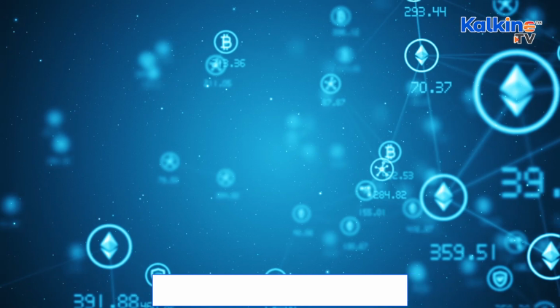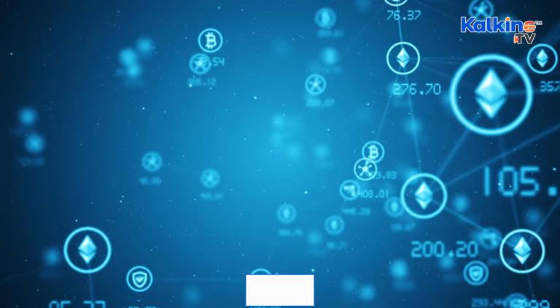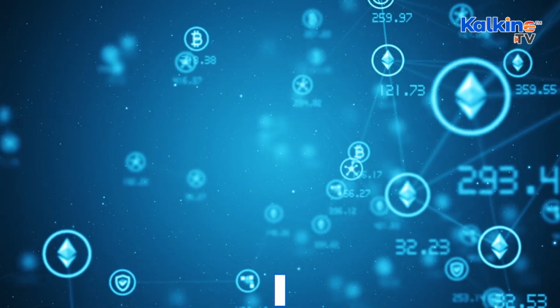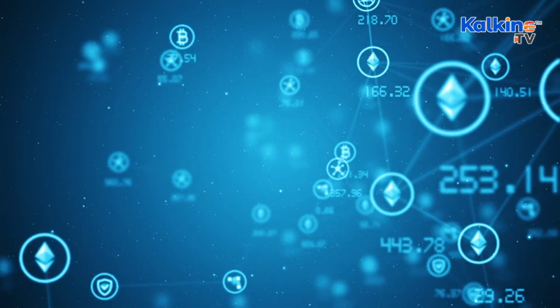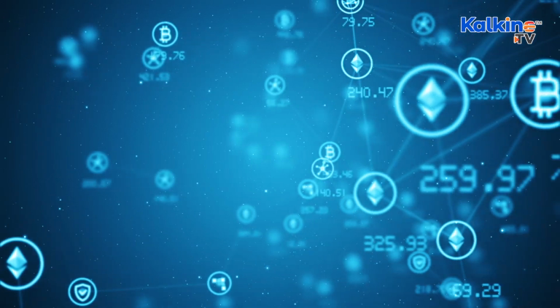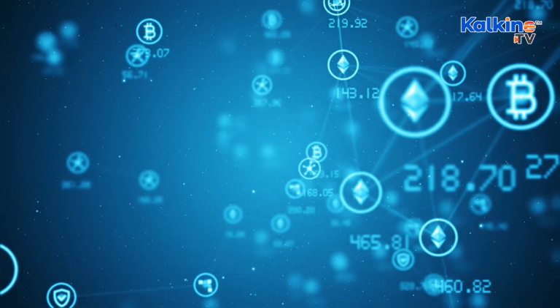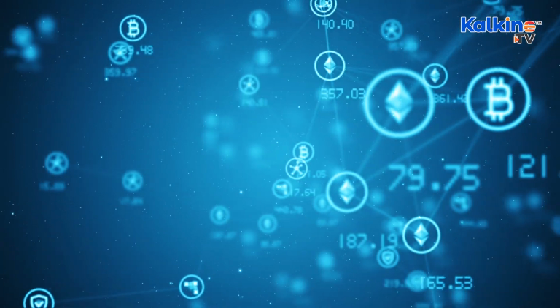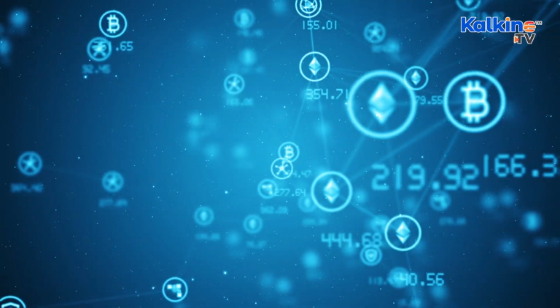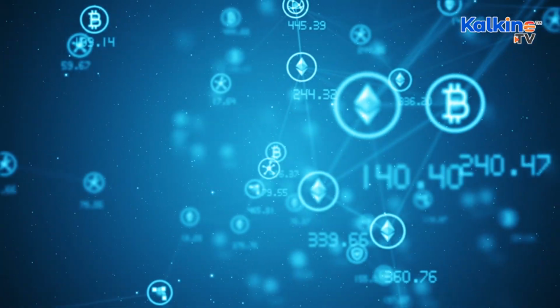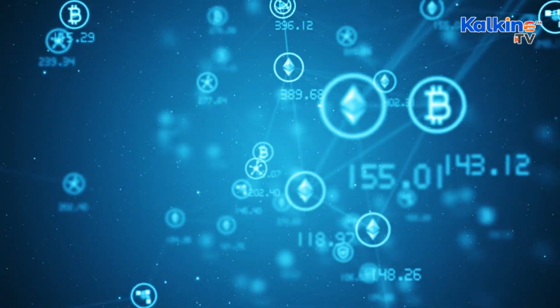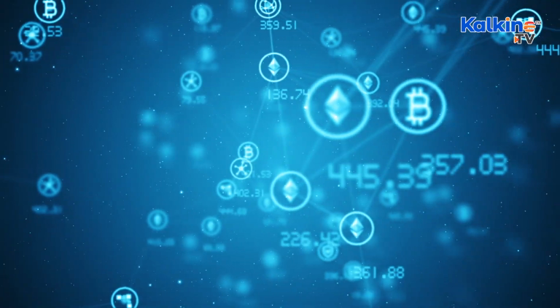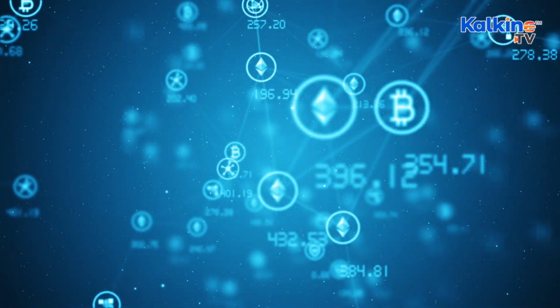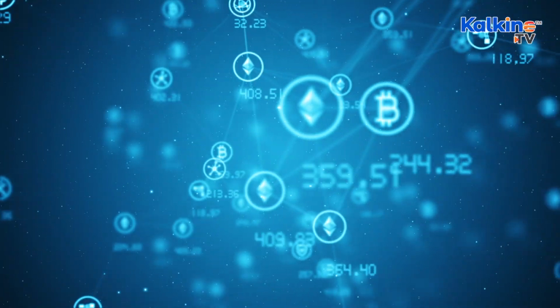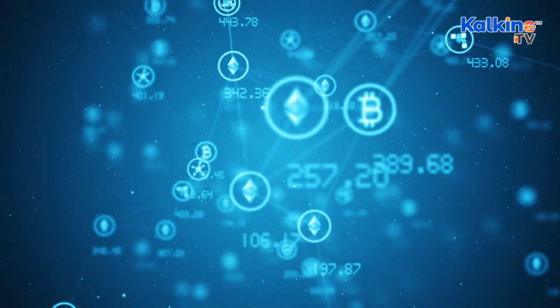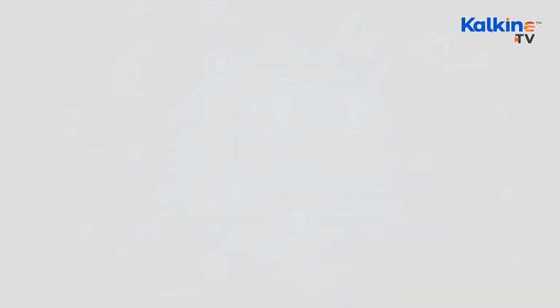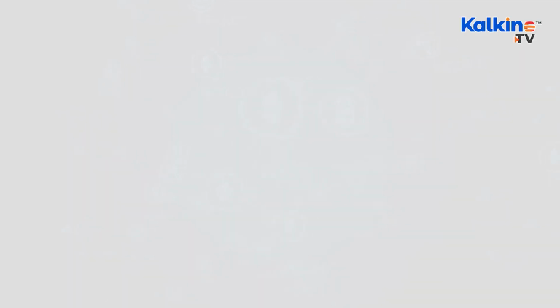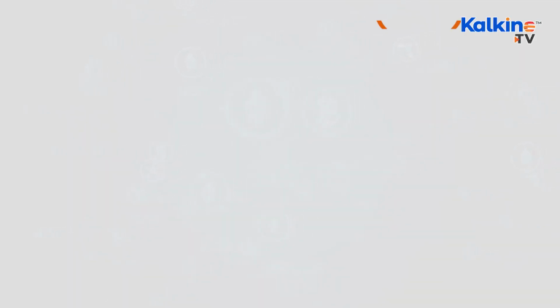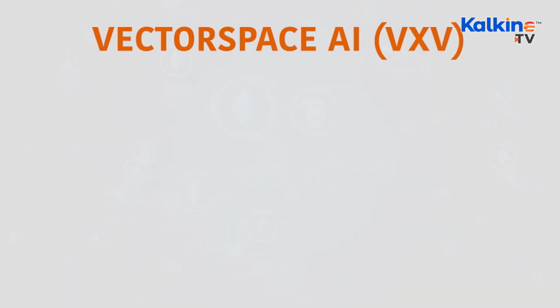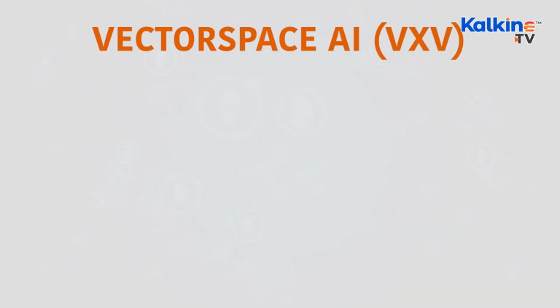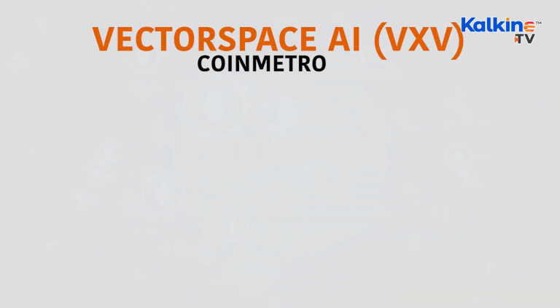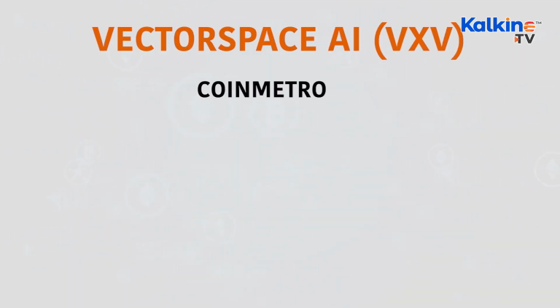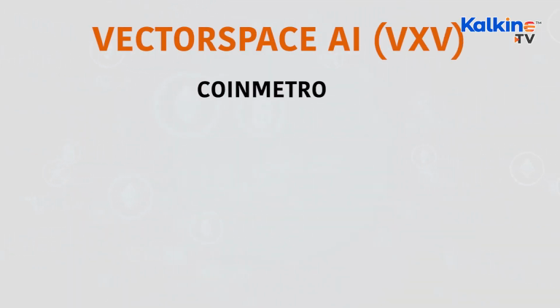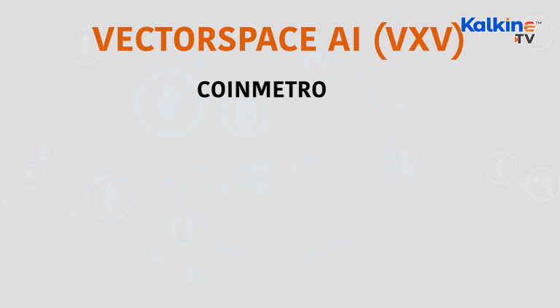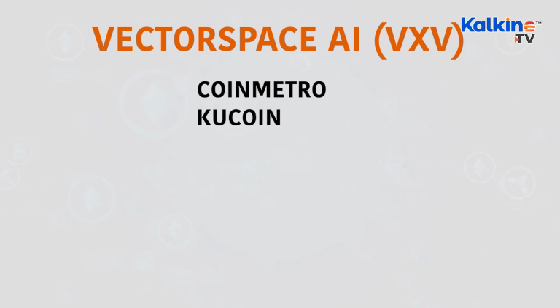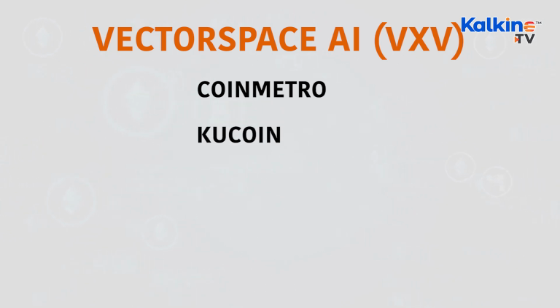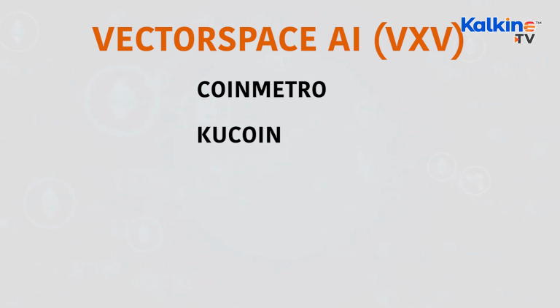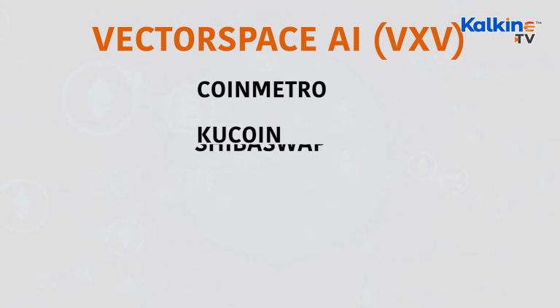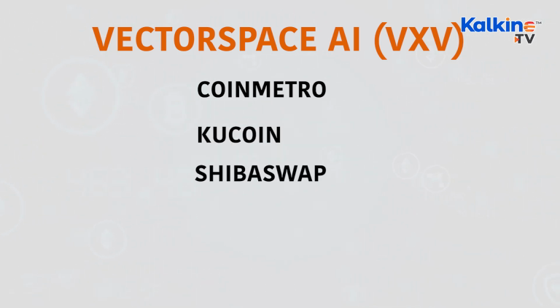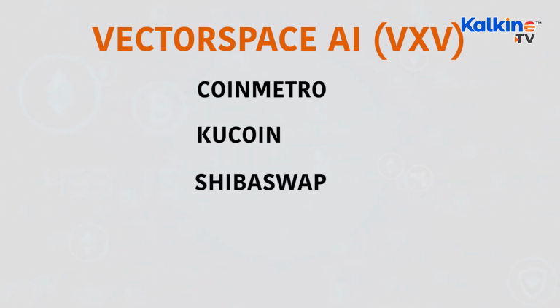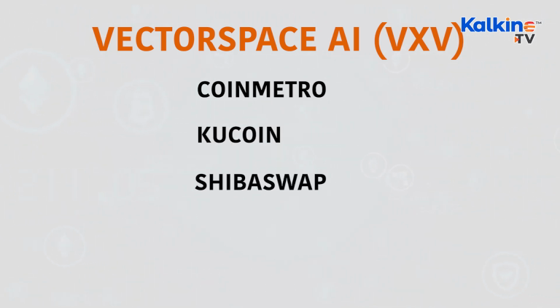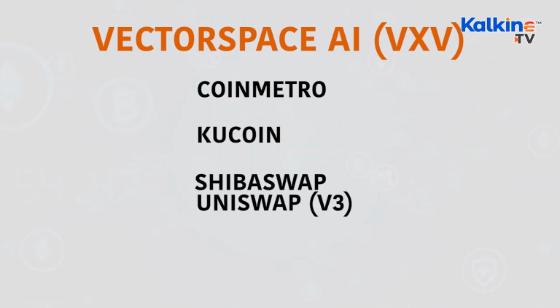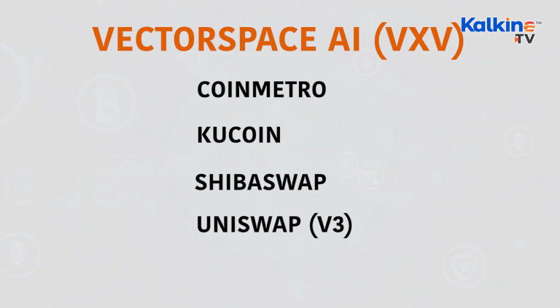Vector Space AI is built on the Ethereum blockchain, and it can be bought or sold on plenty of different cryptocurrency exchanges such as CoinMetro, KuCoin, ShipperSwap, Uniswap version 3, and Probit Global.